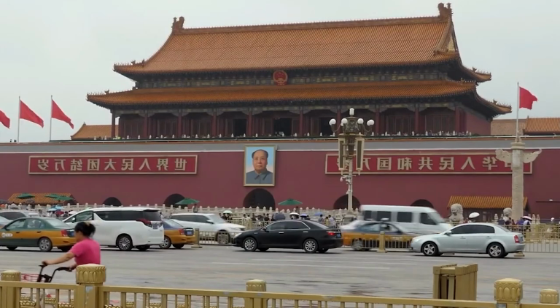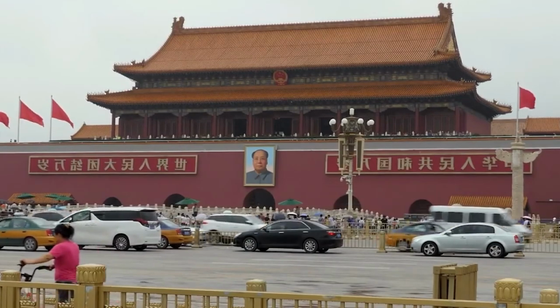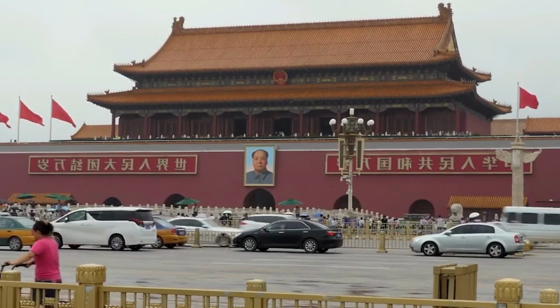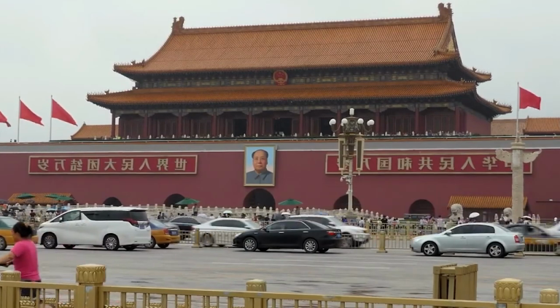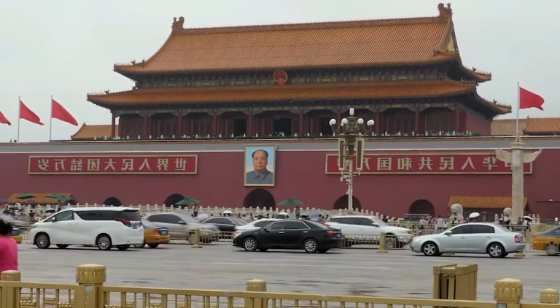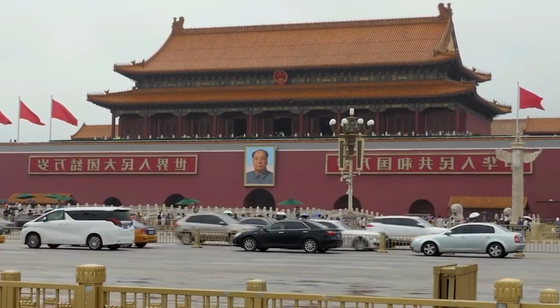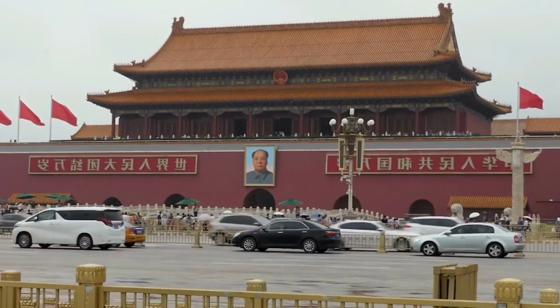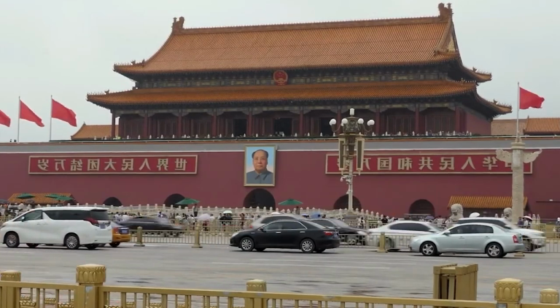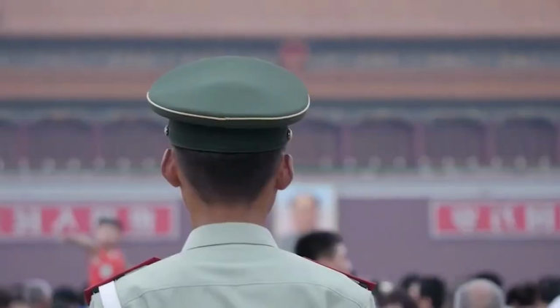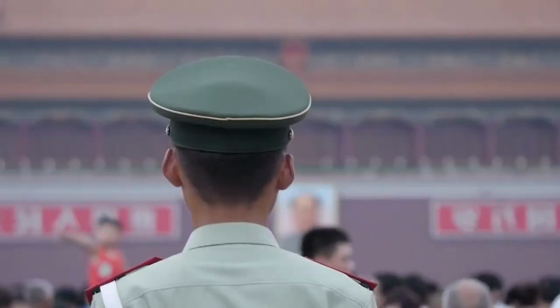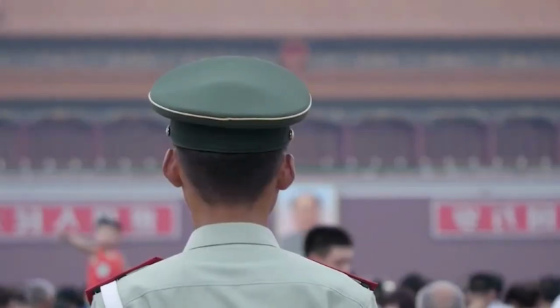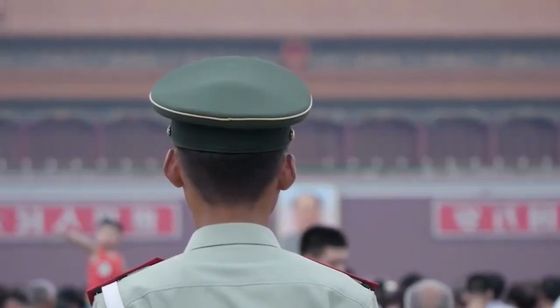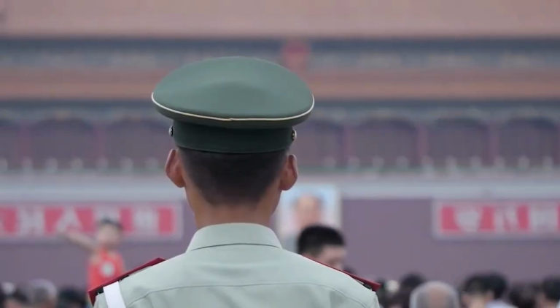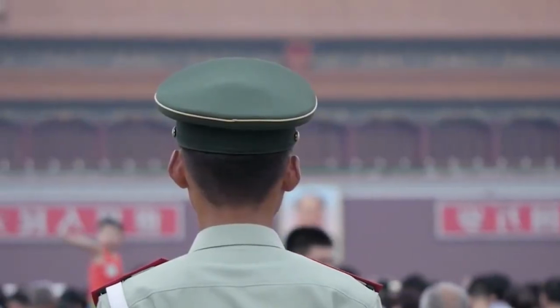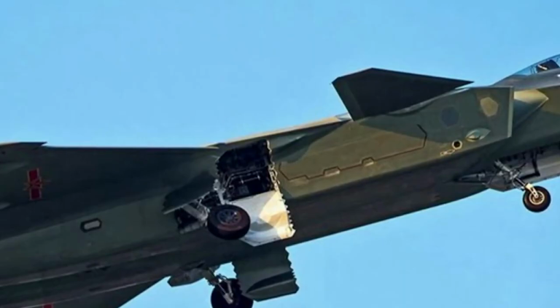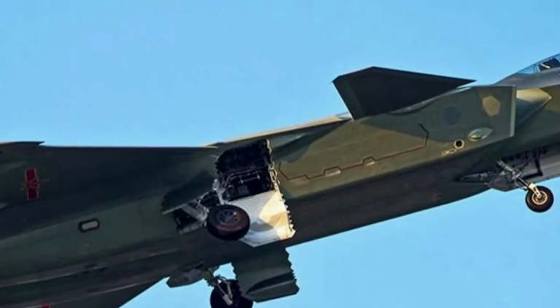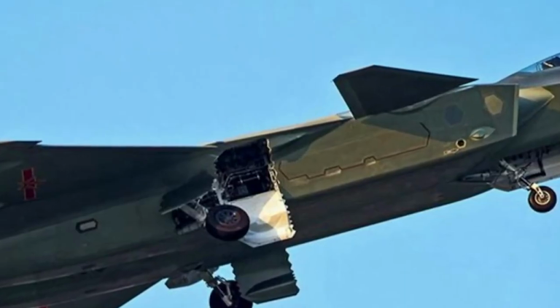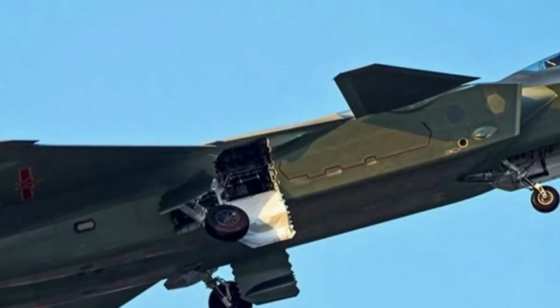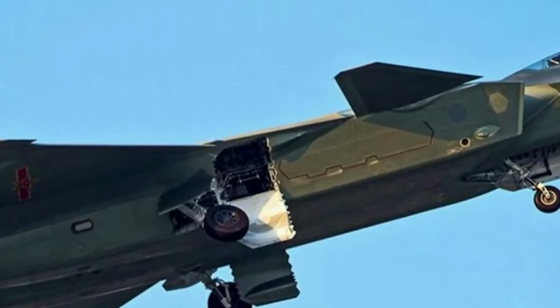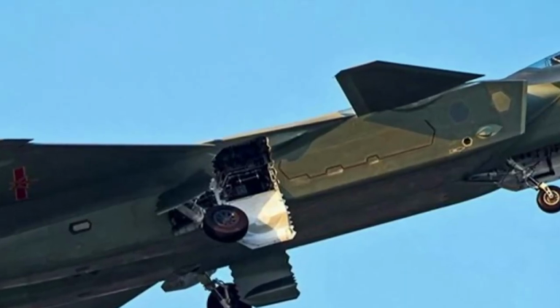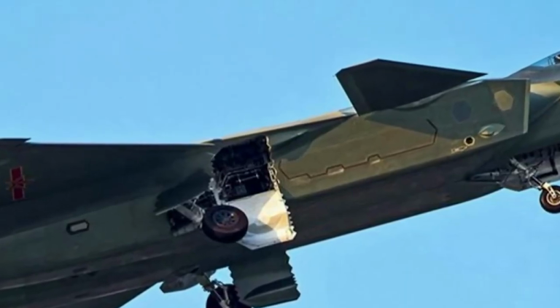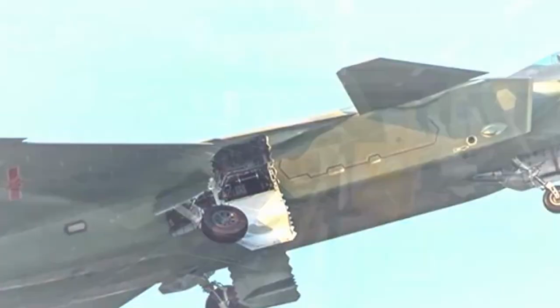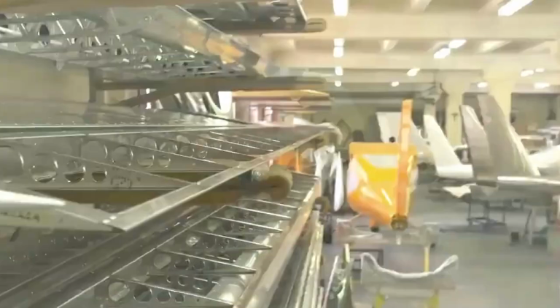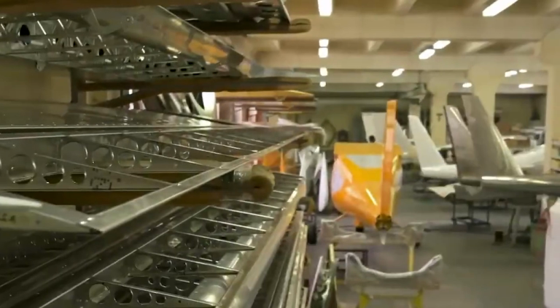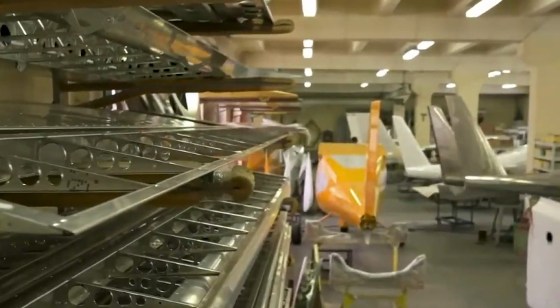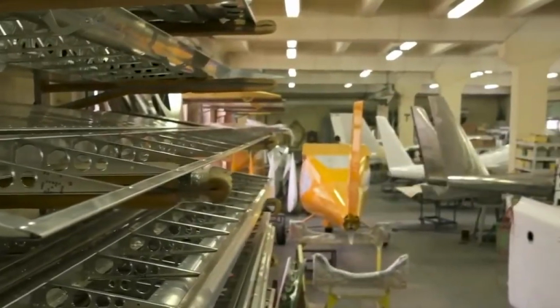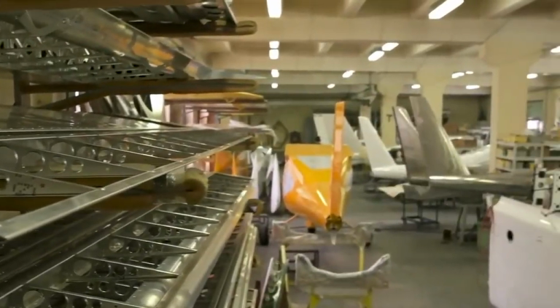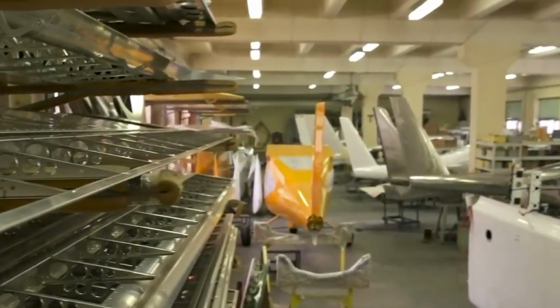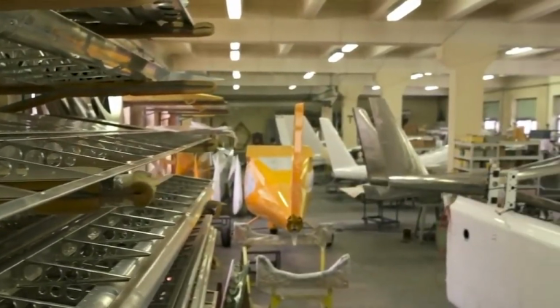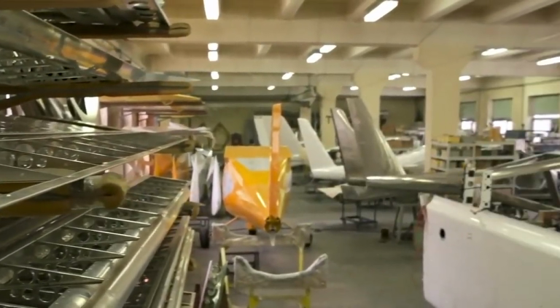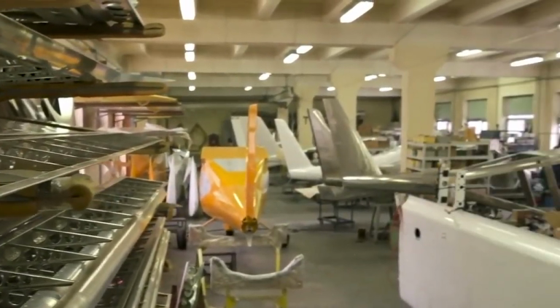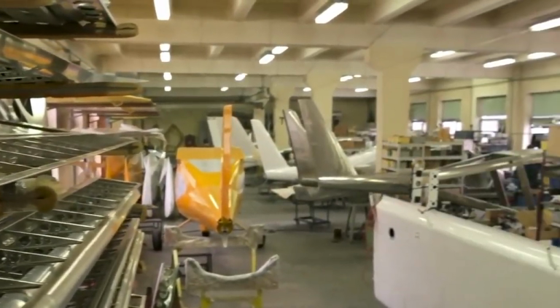Overall, we believe the J-20 is a powerful player in the air. But there are still some unusual and unexplained aspects about the aircraft that leave room for skepticism.